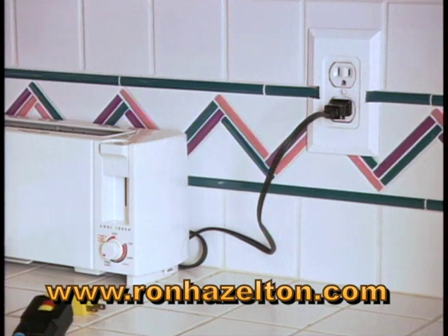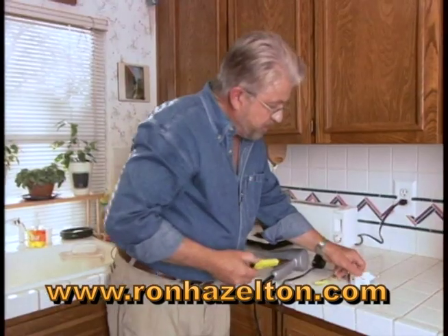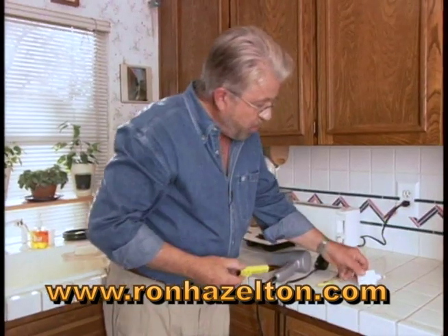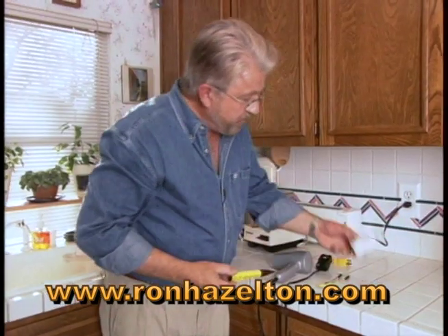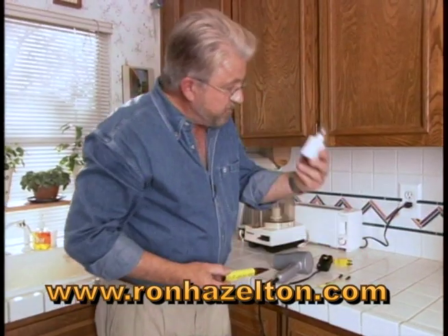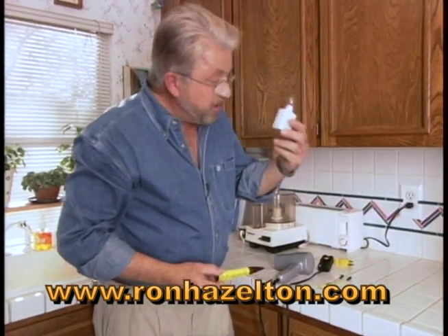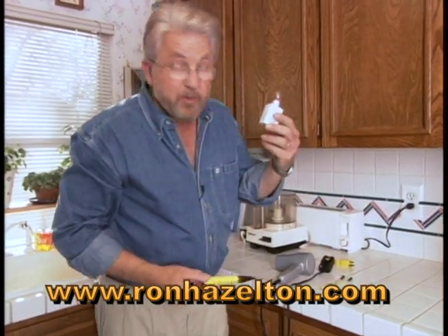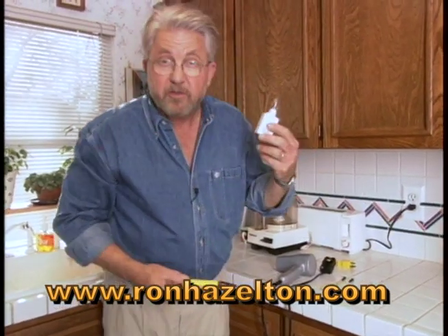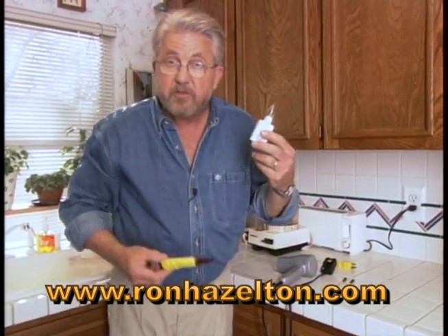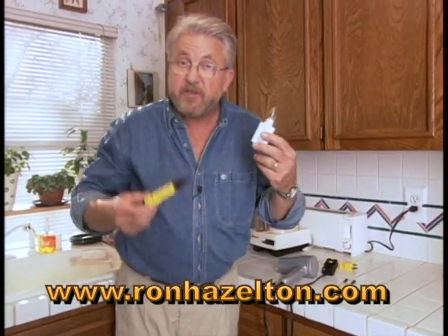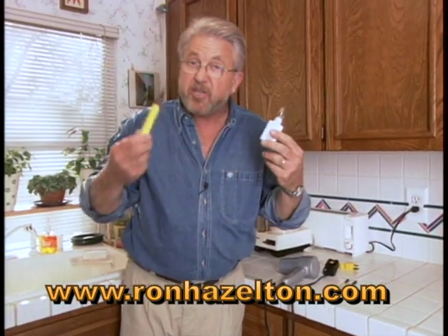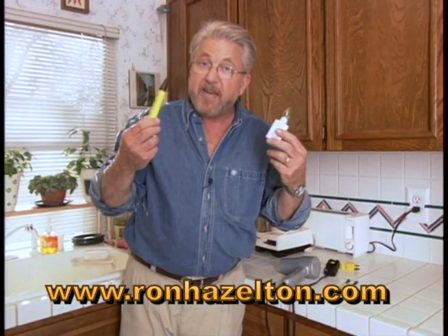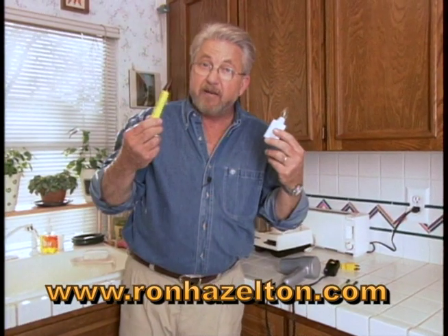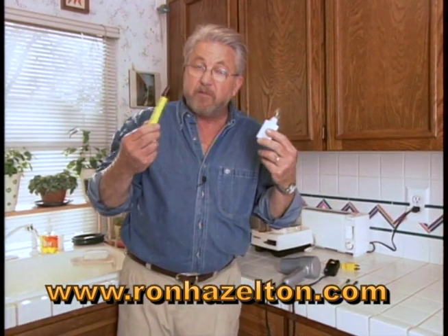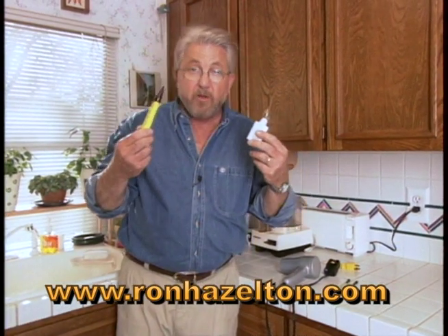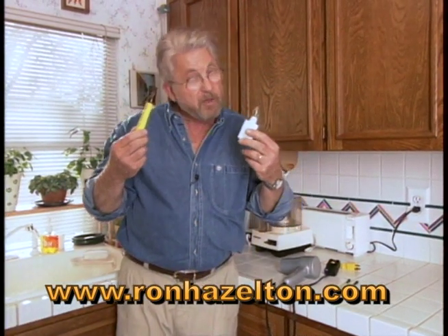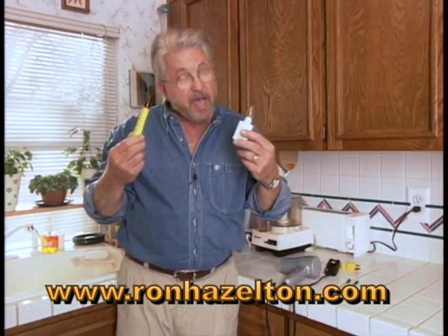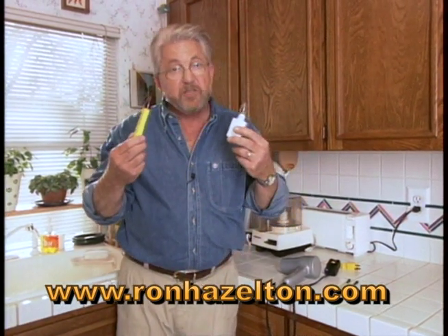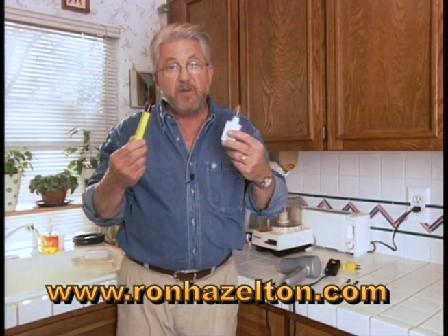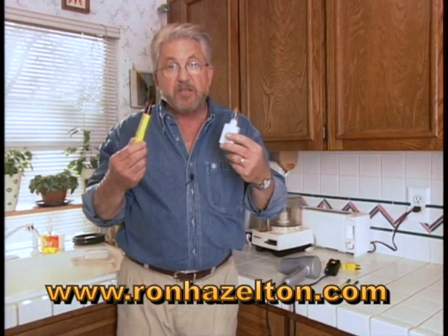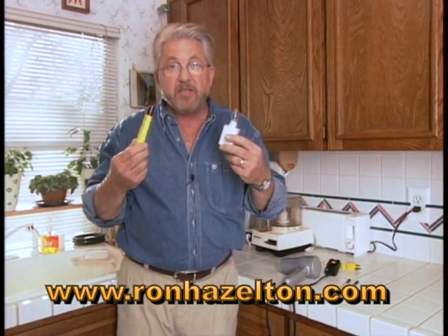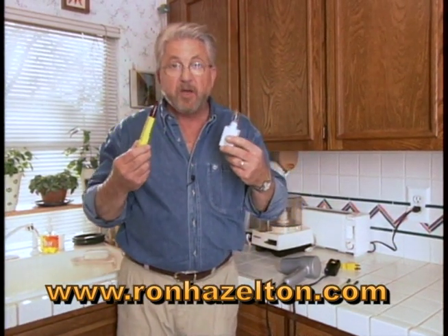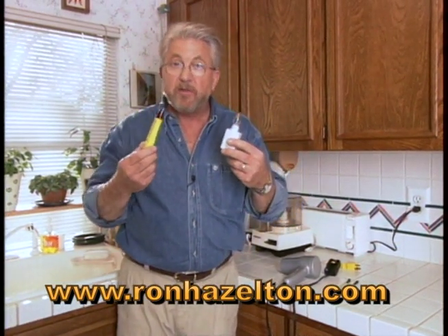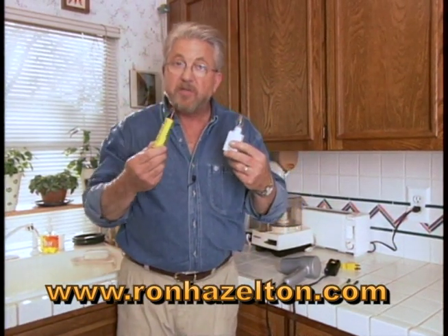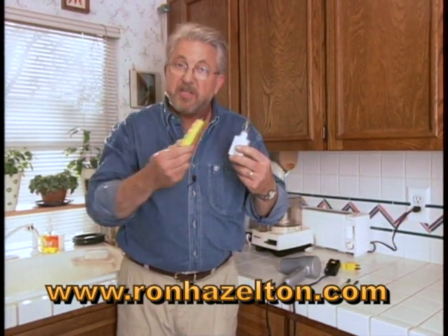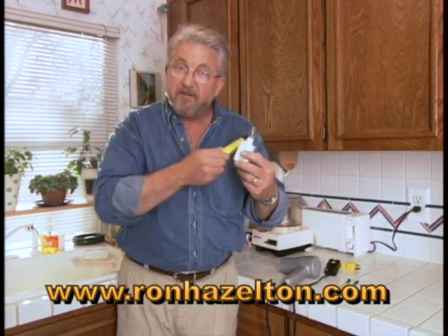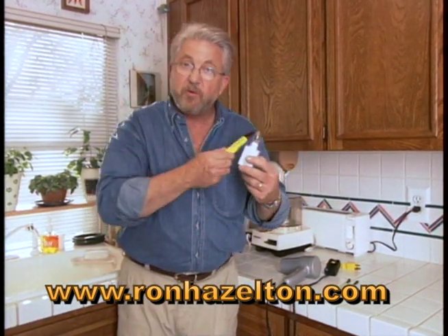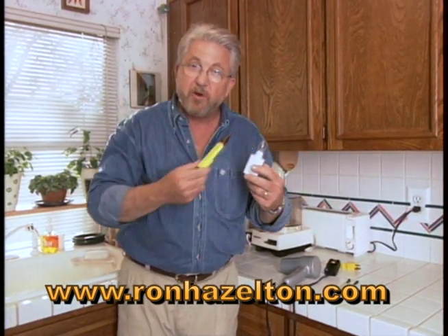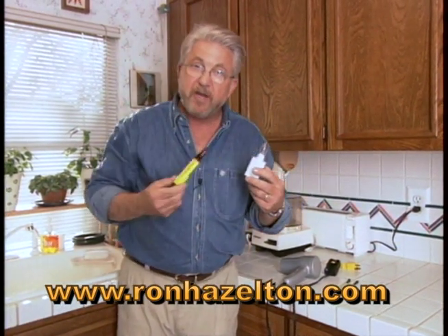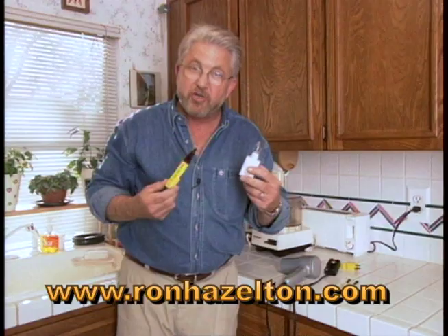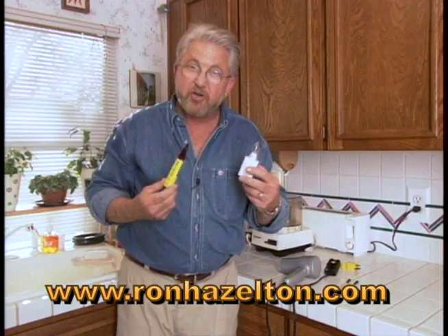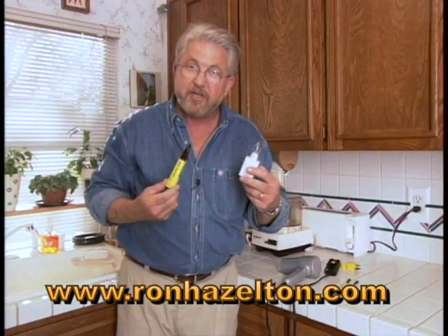From simple to sophisticated, there are all kinds of ways to tell whether it's safe to work on your circuits.